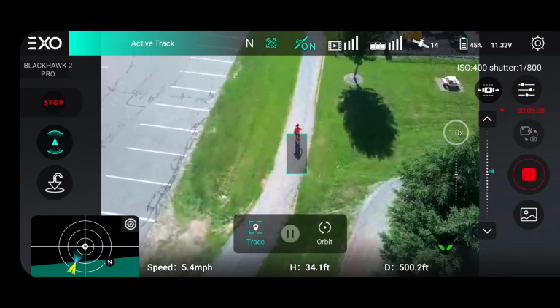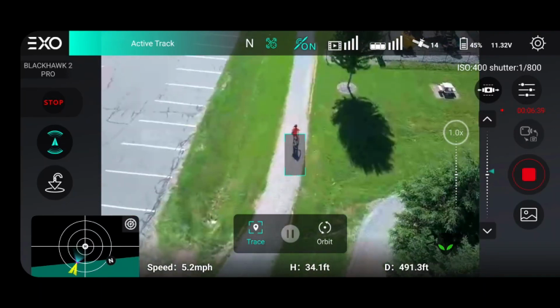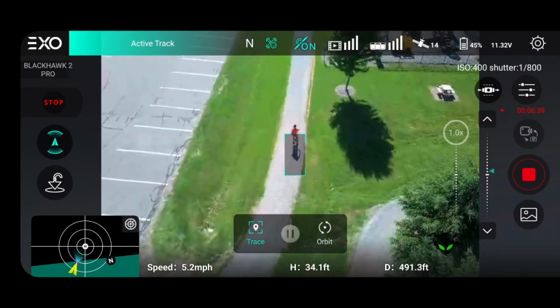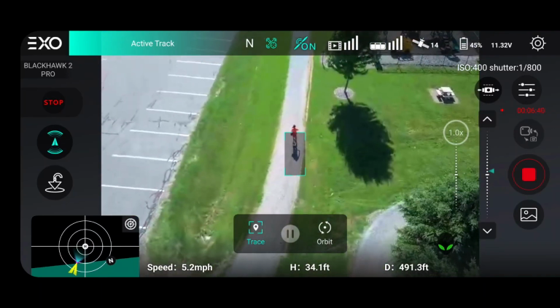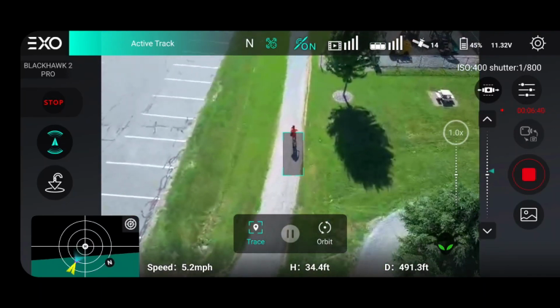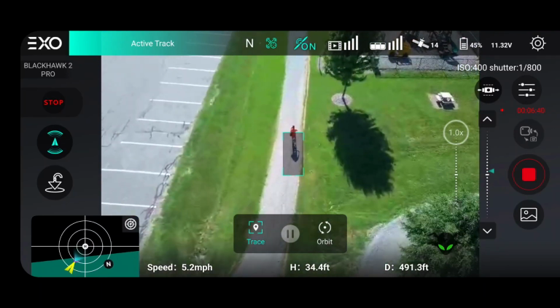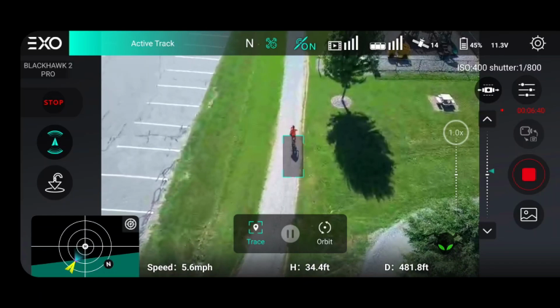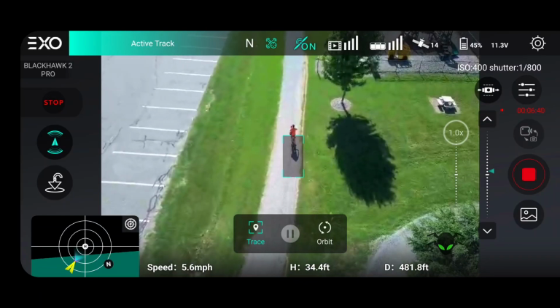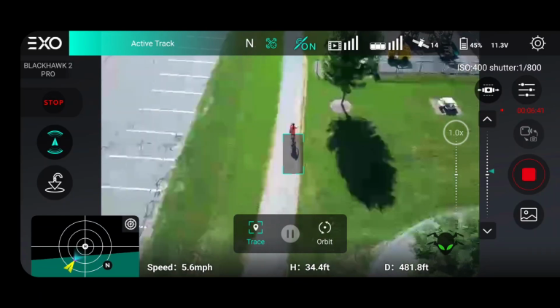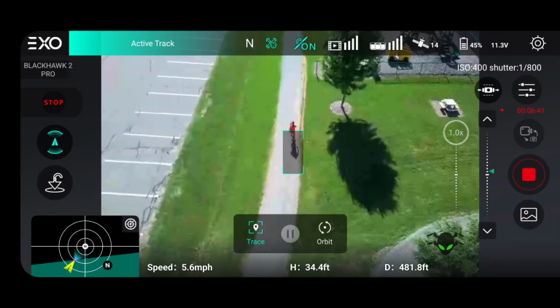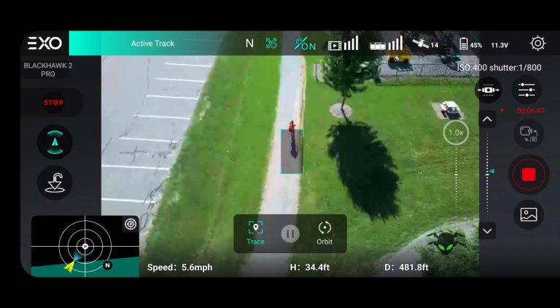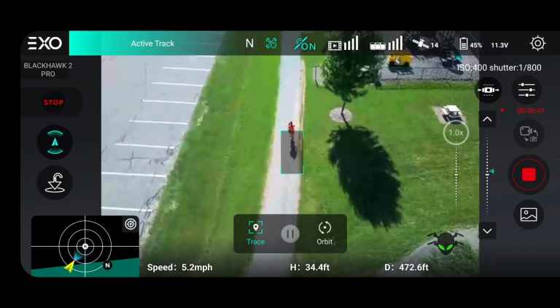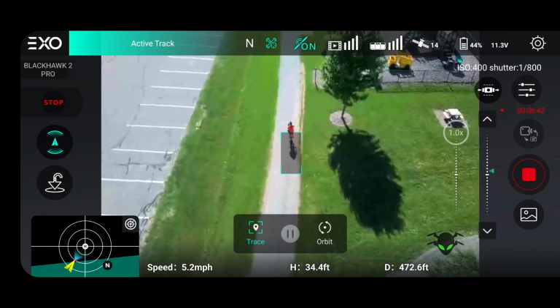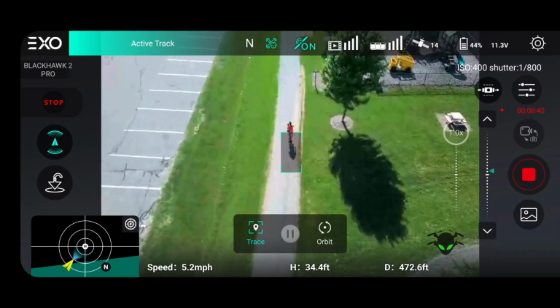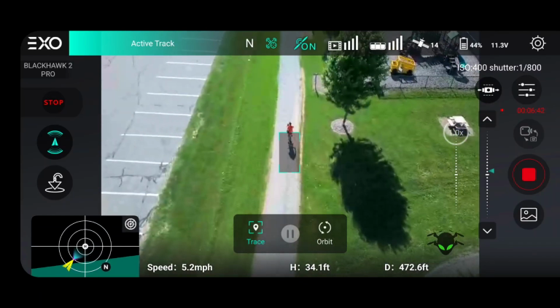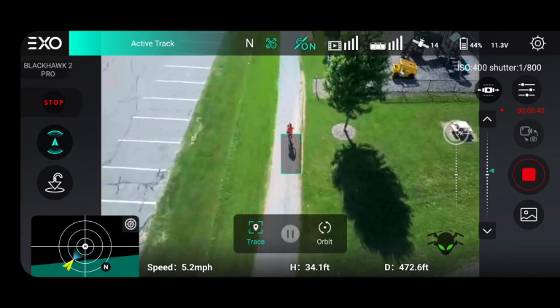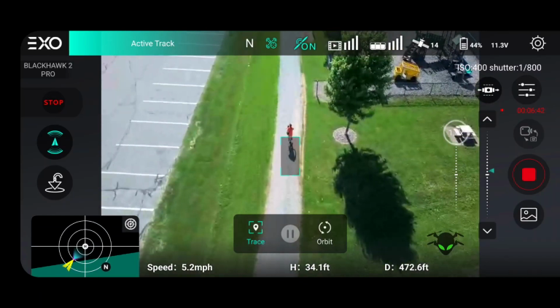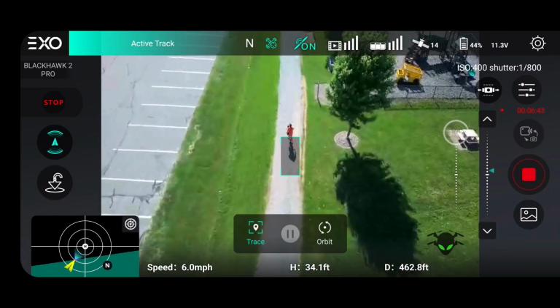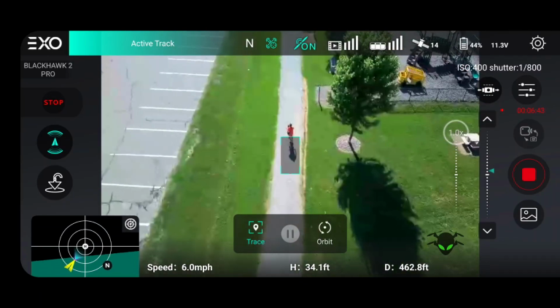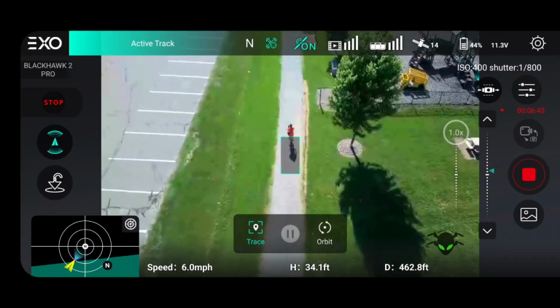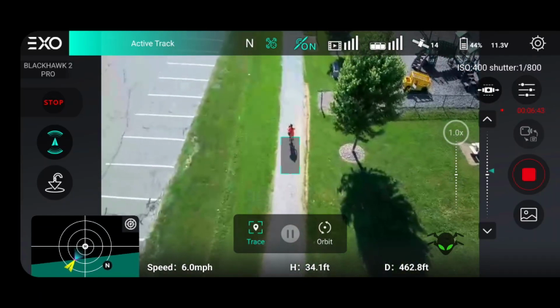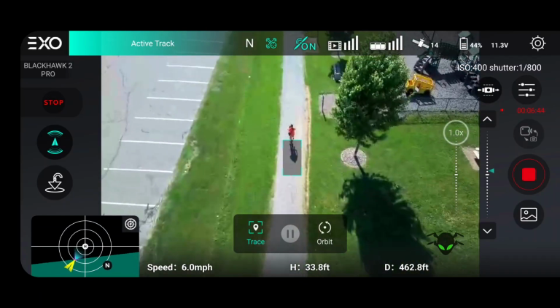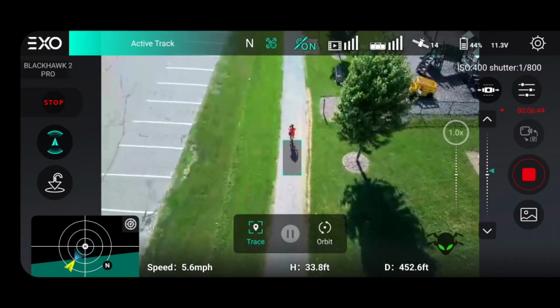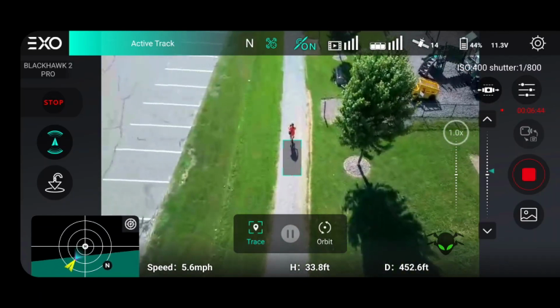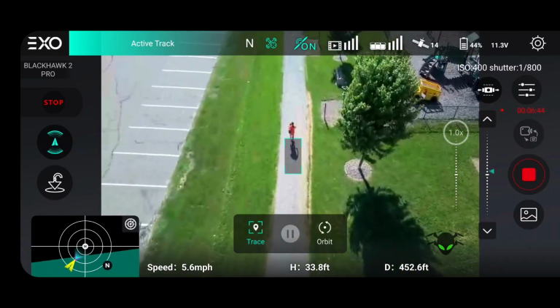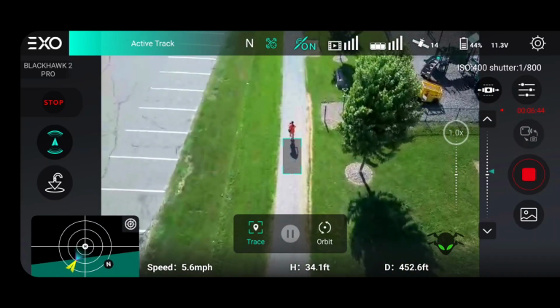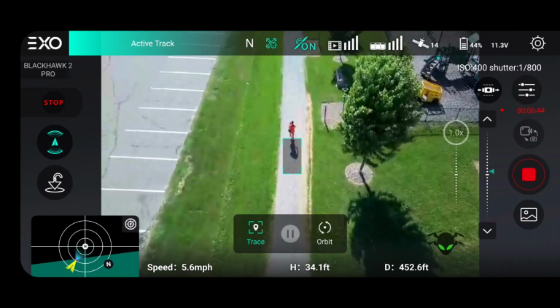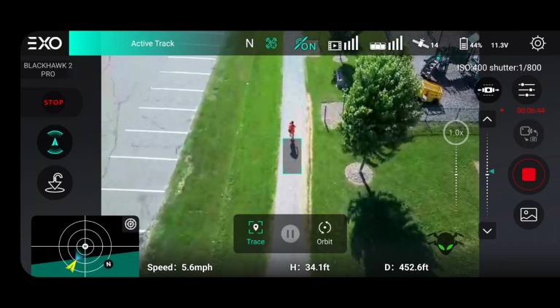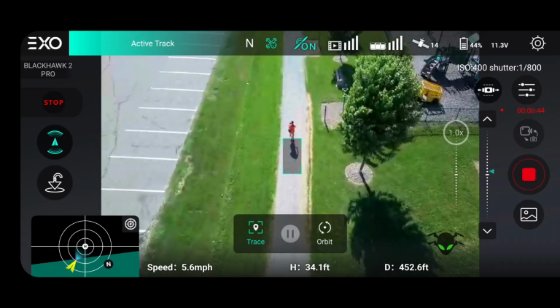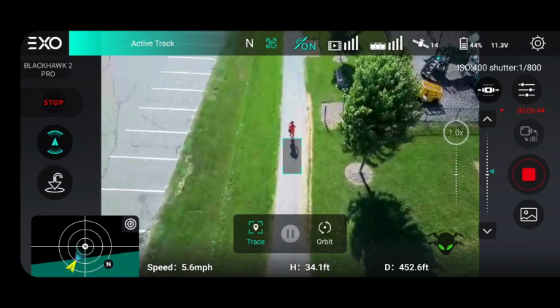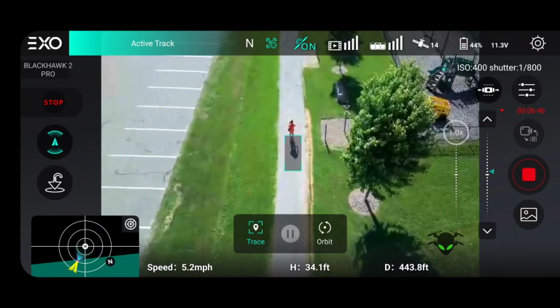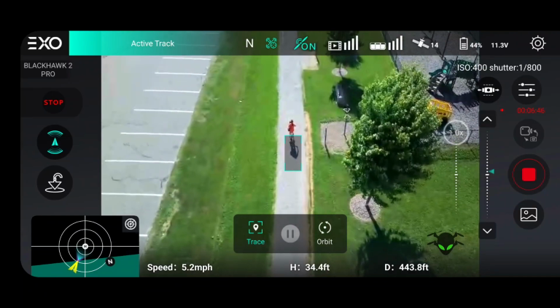Honestly, I'm surprised it went across that grass — I didn't think it would do it. But it's still tracking my shadow.